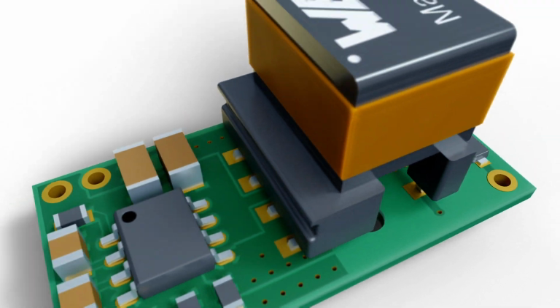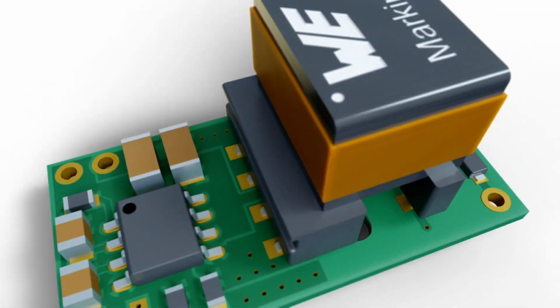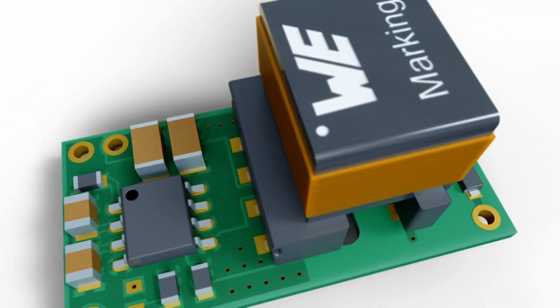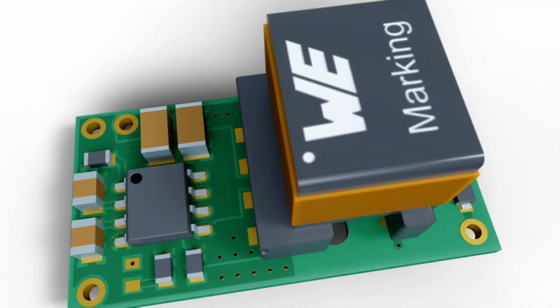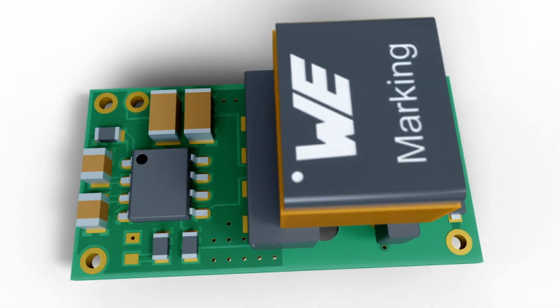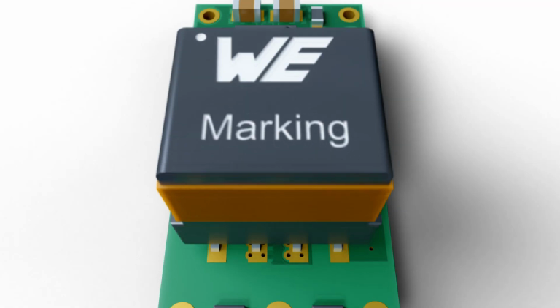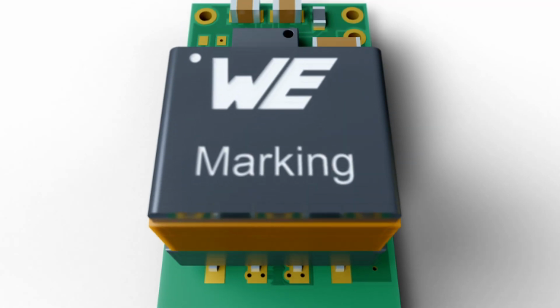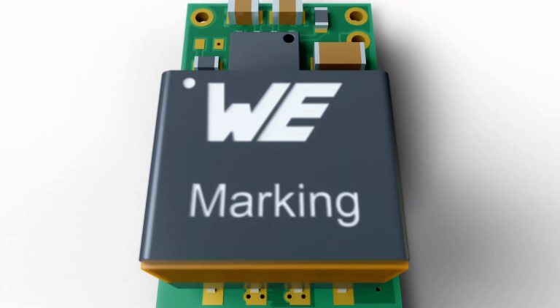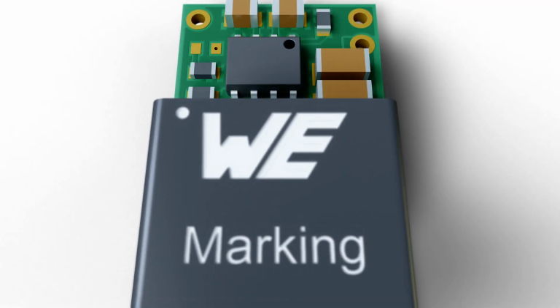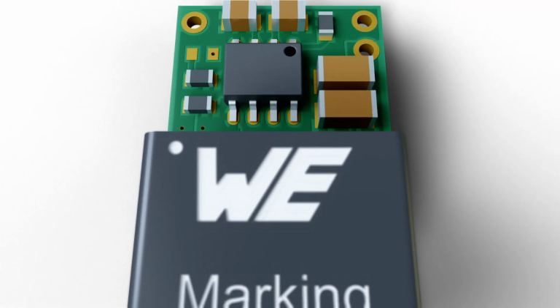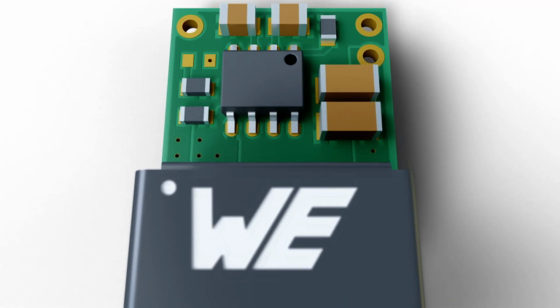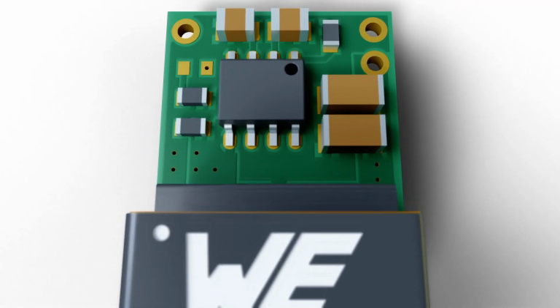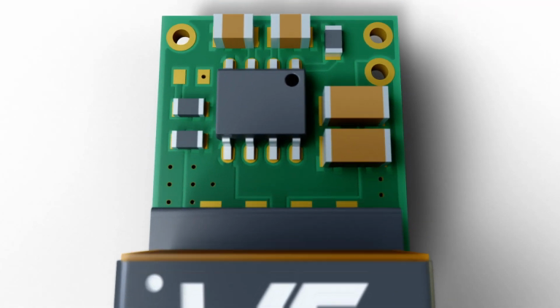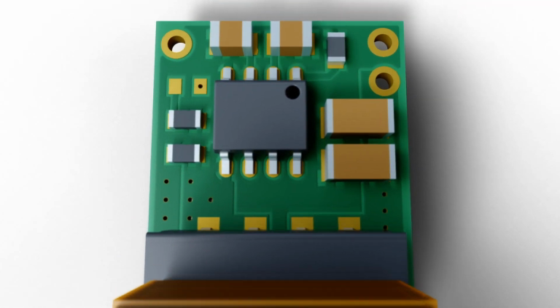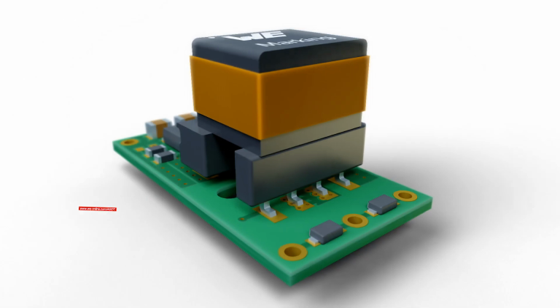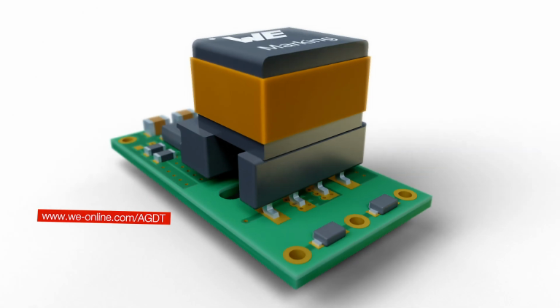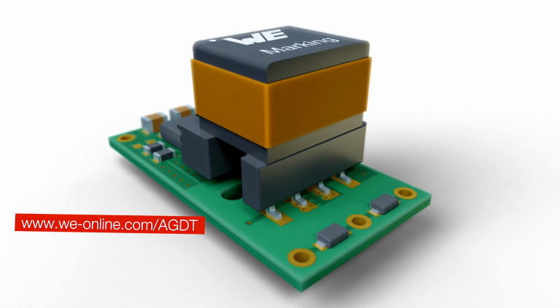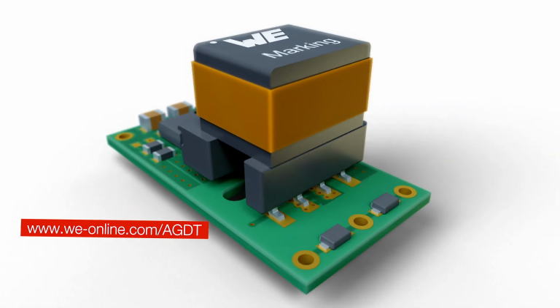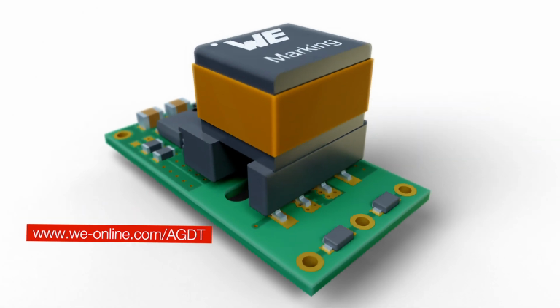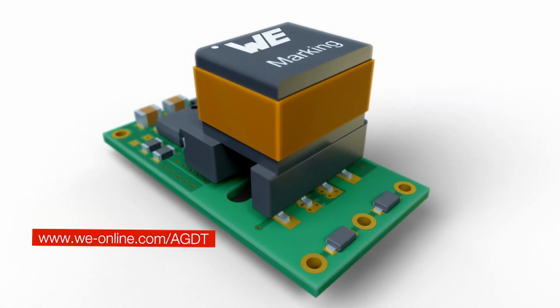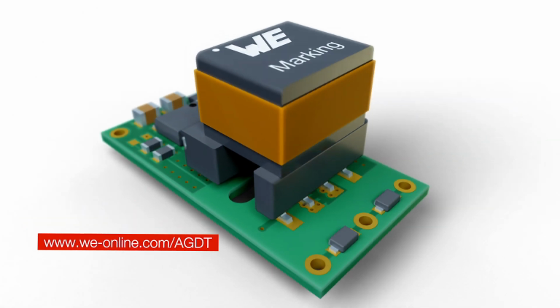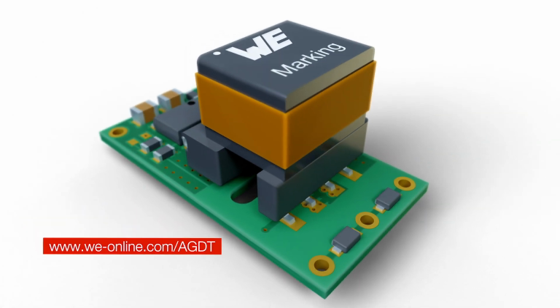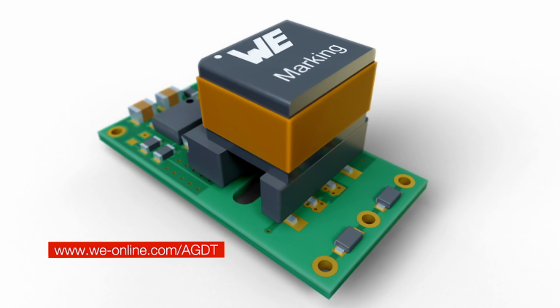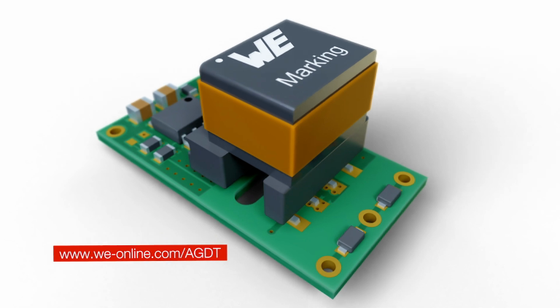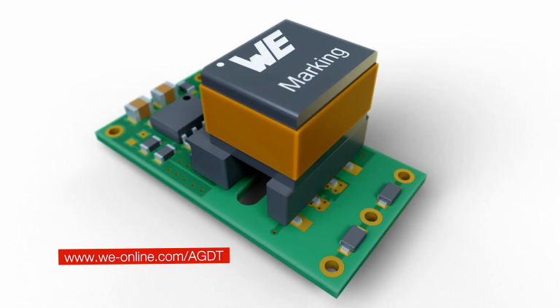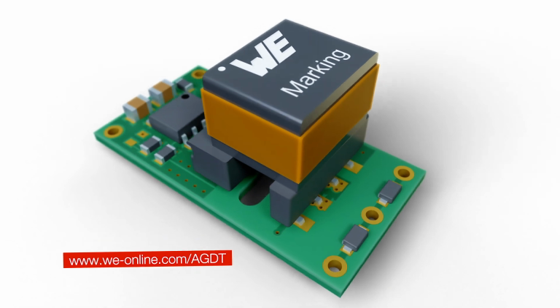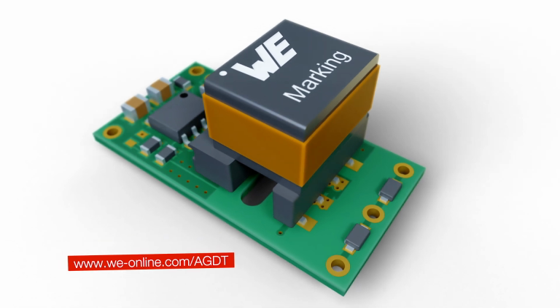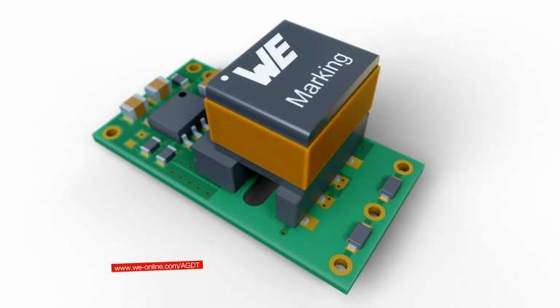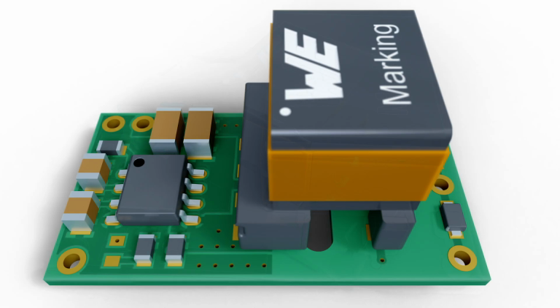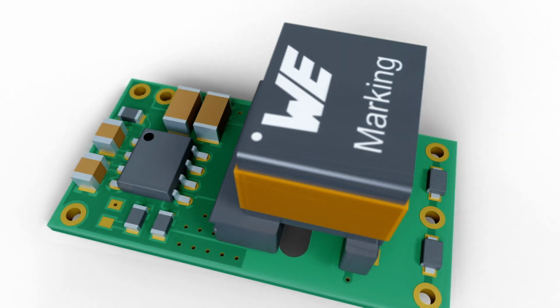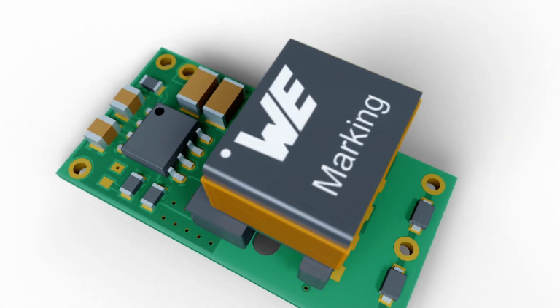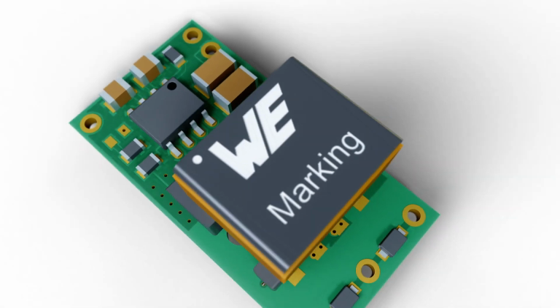Take advantage of reference designs for each transformer in the WE AGDT series.